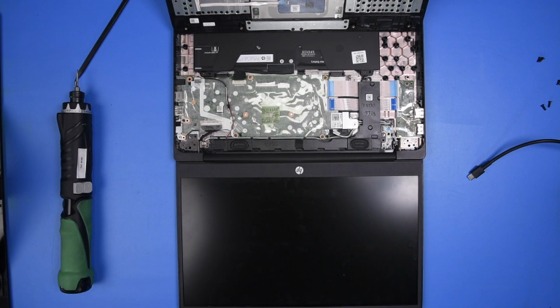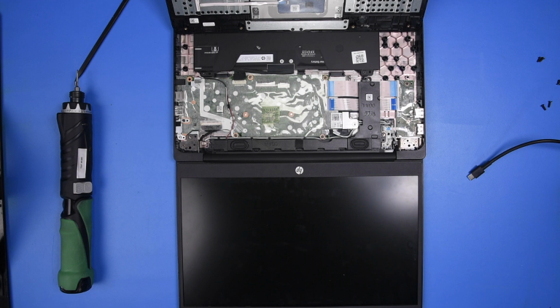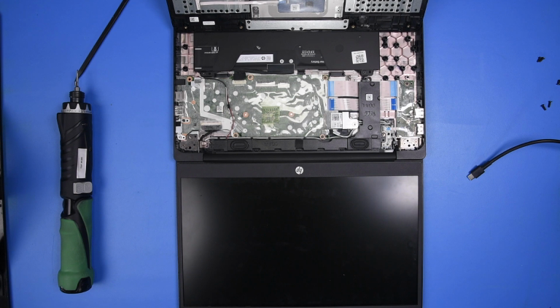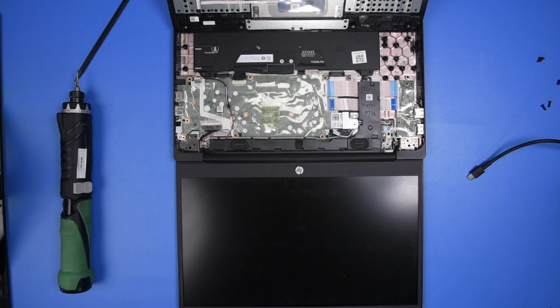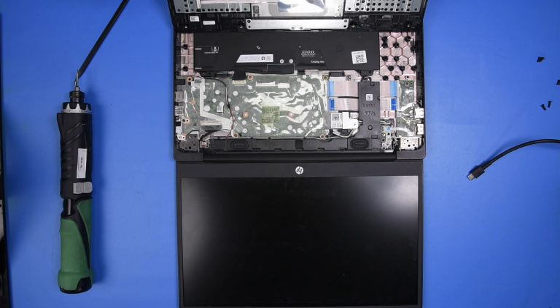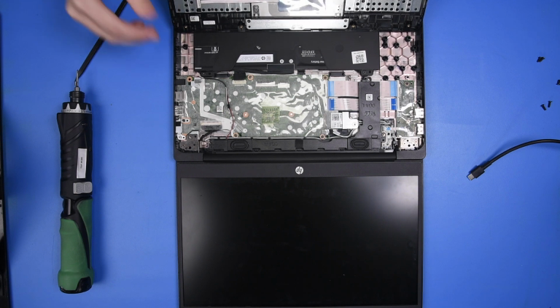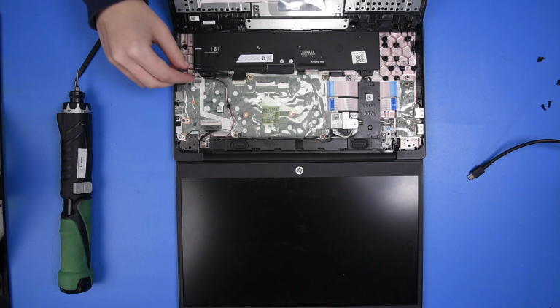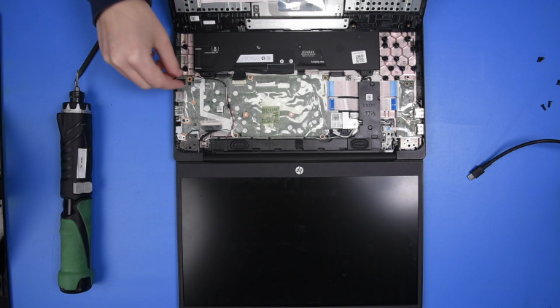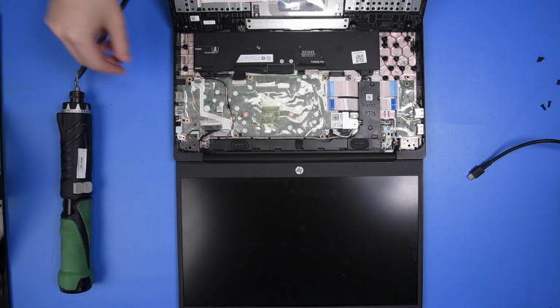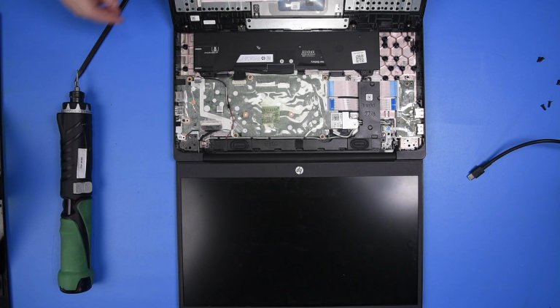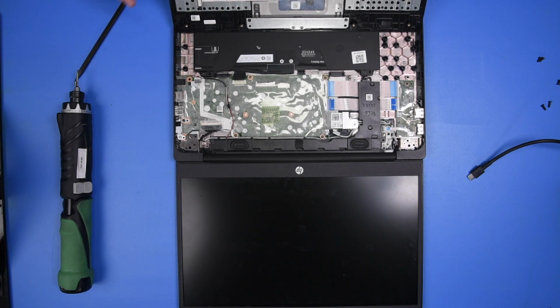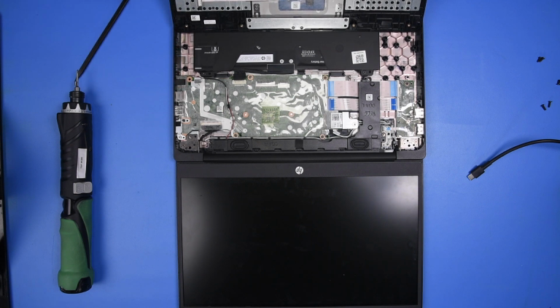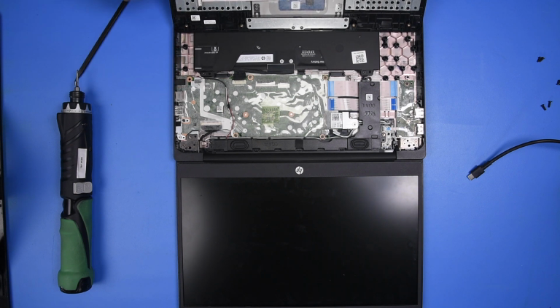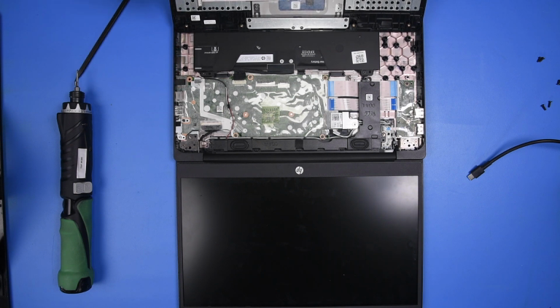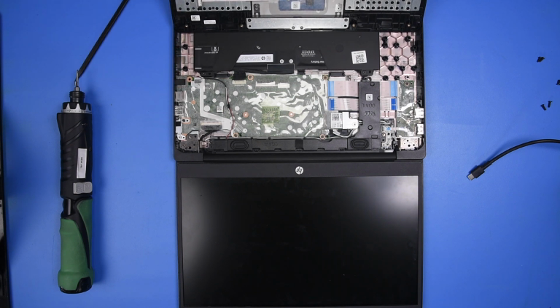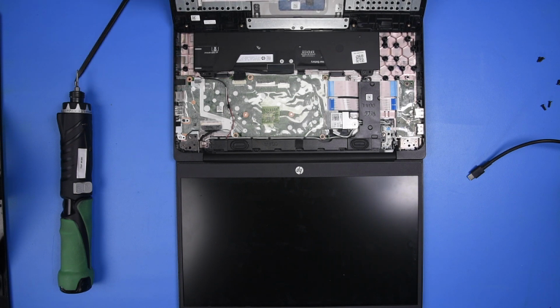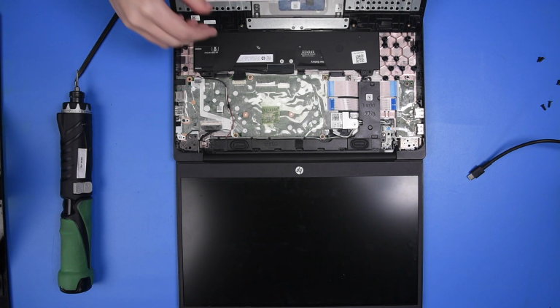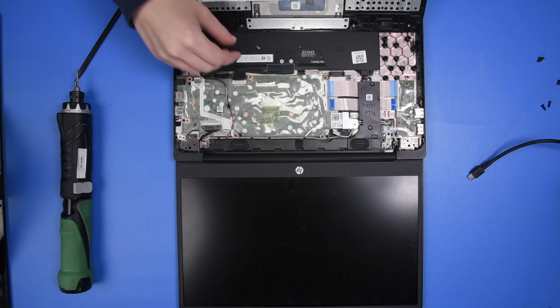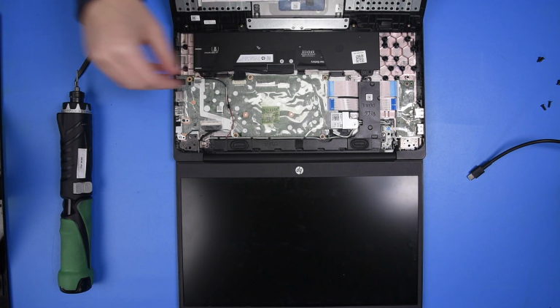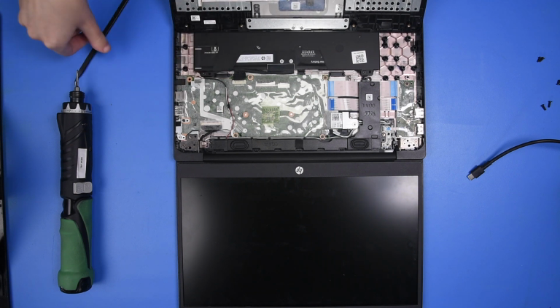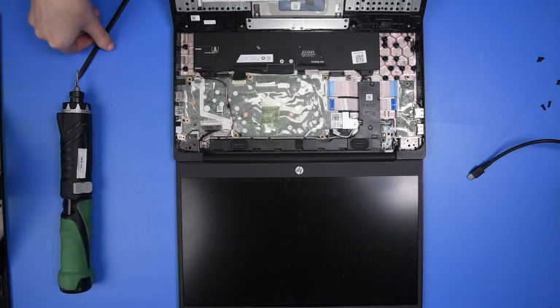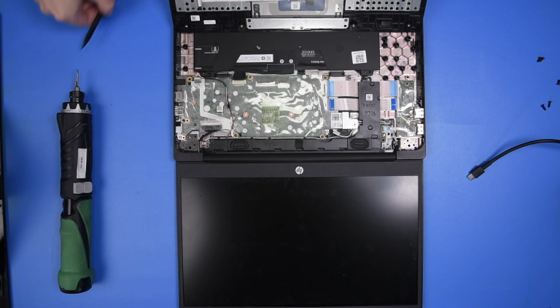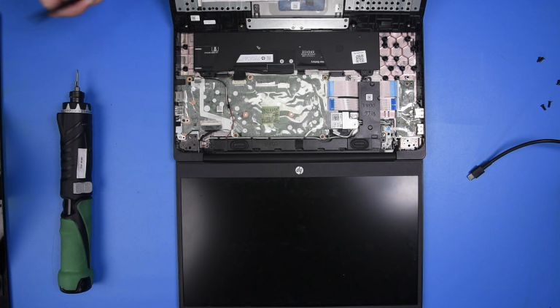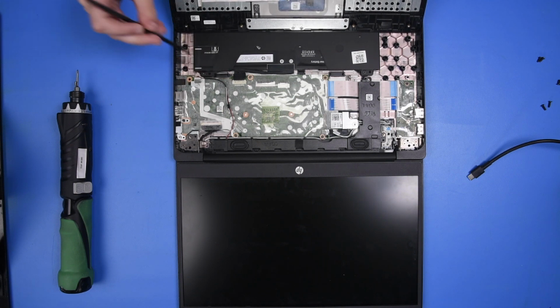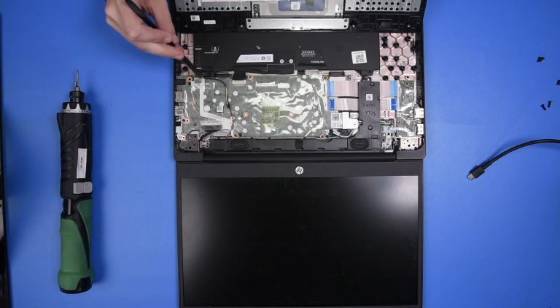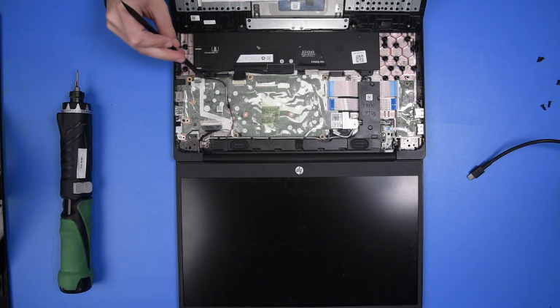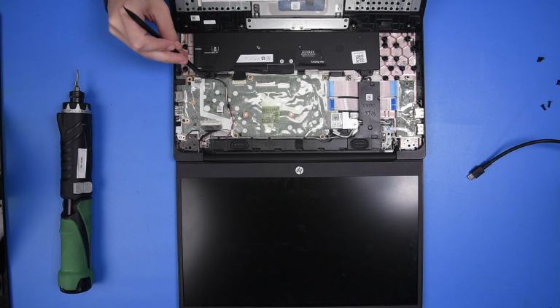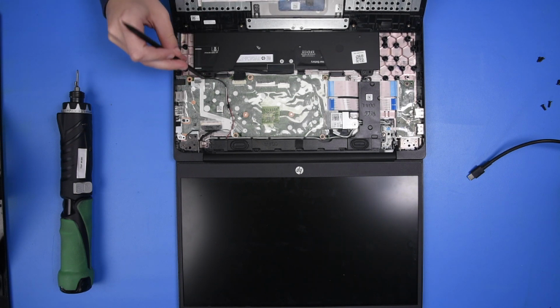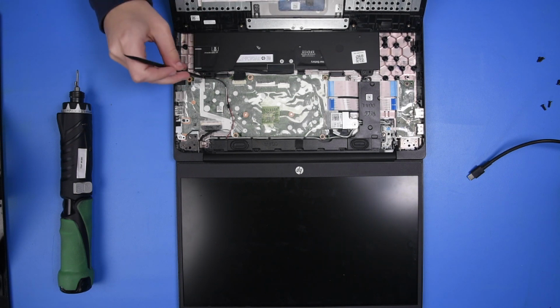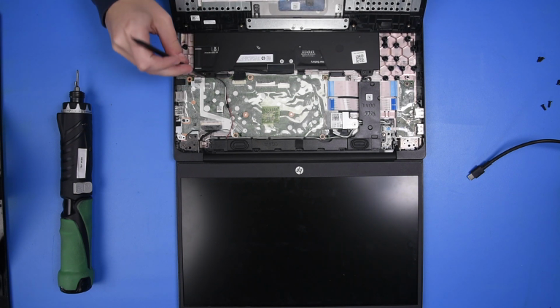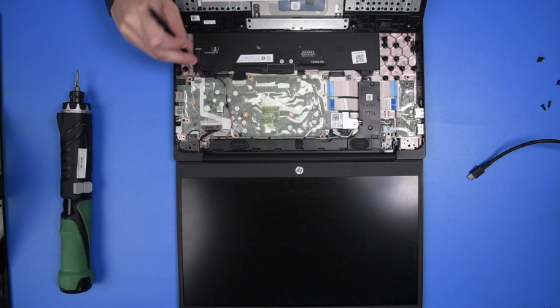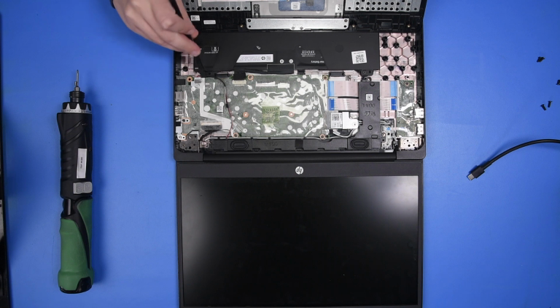Now you want to grab your palm rest and reconnect the touchpad ribbon and the keyboard ribbon.